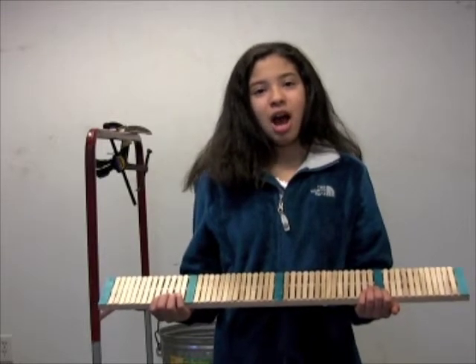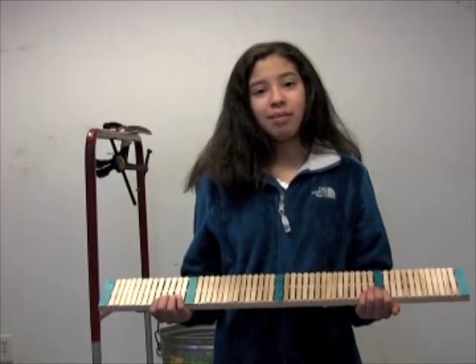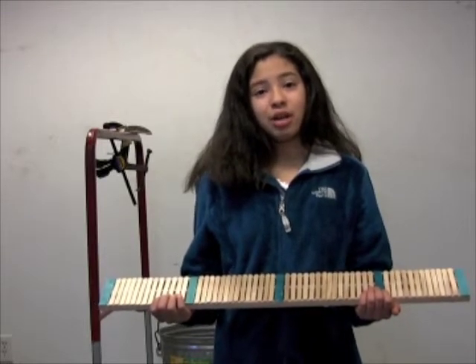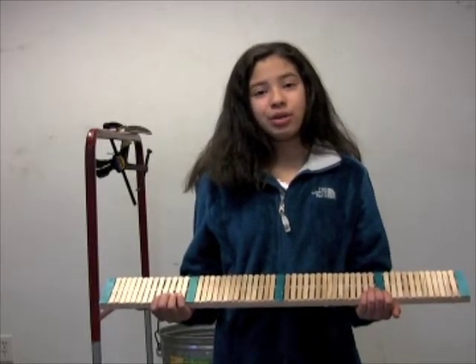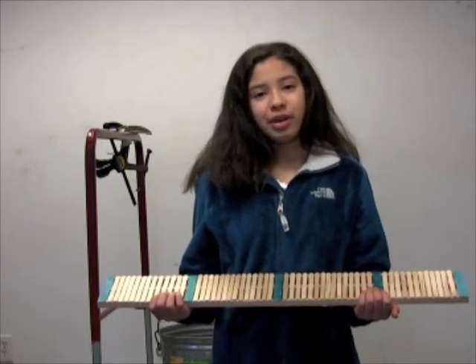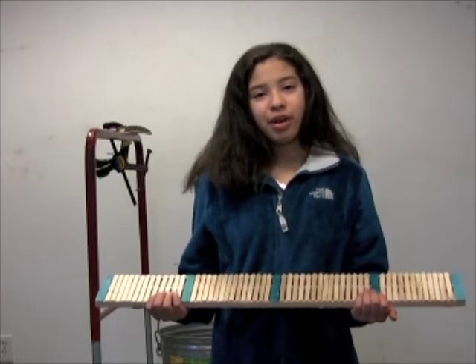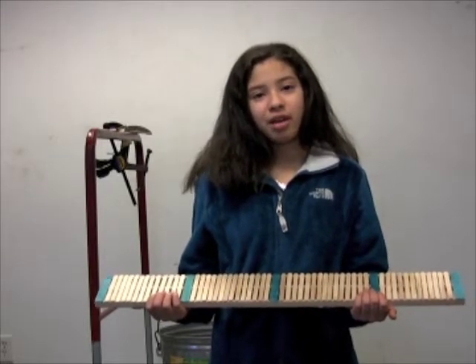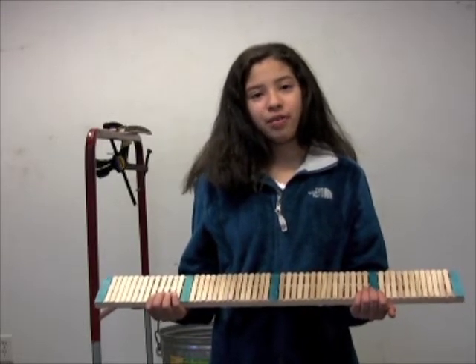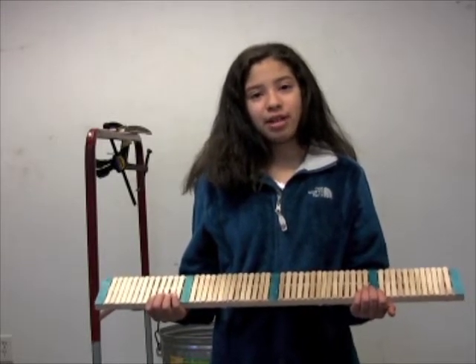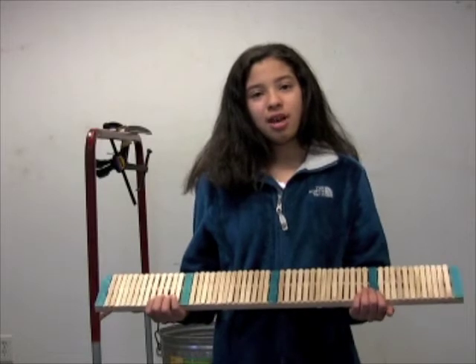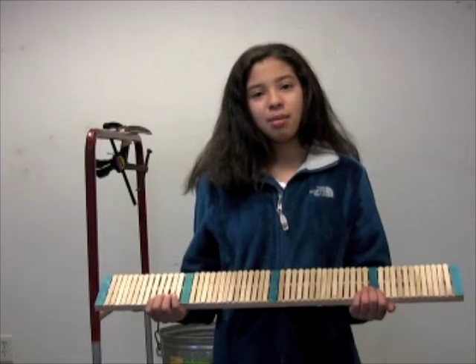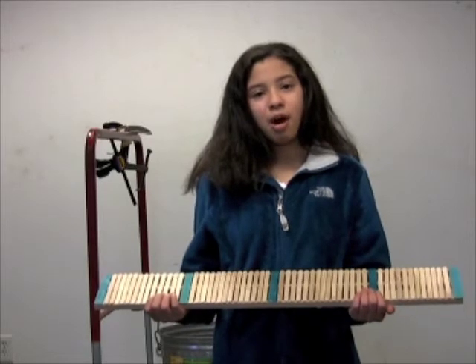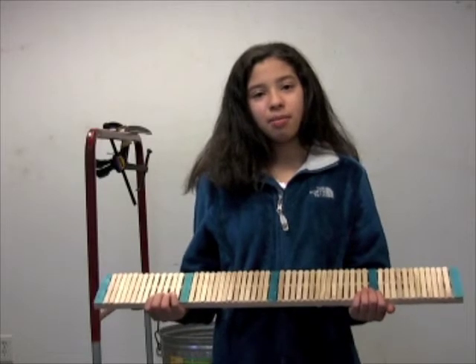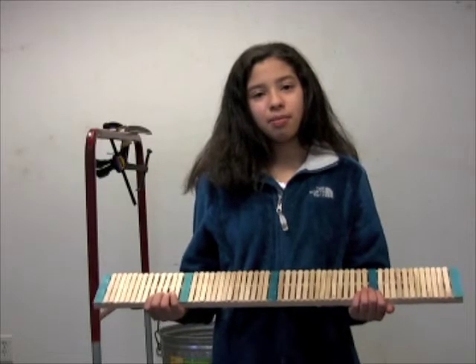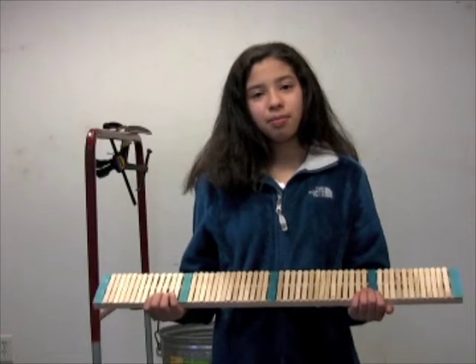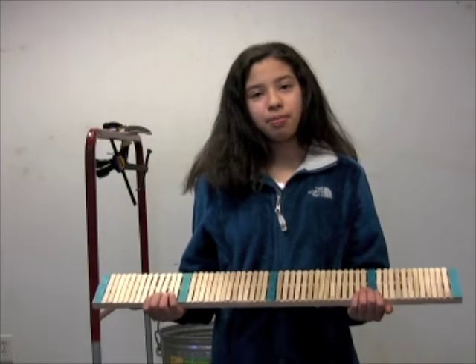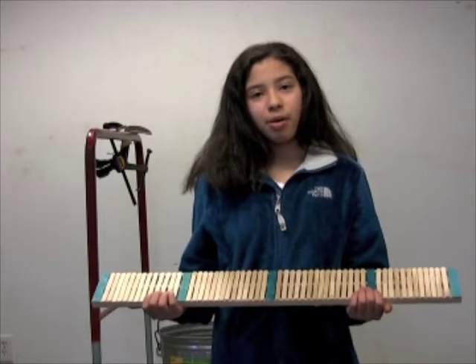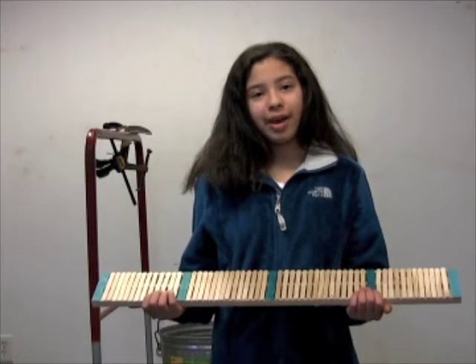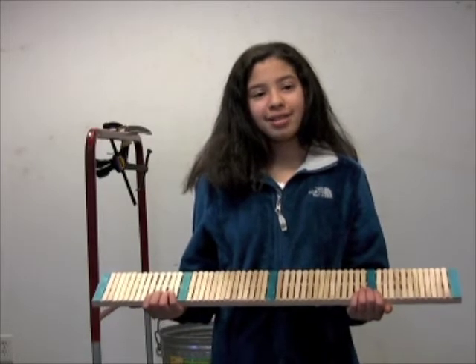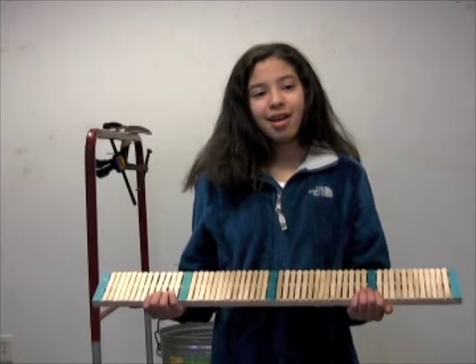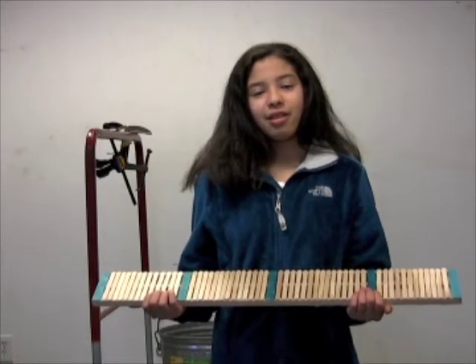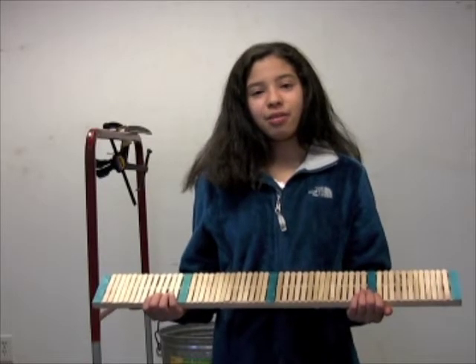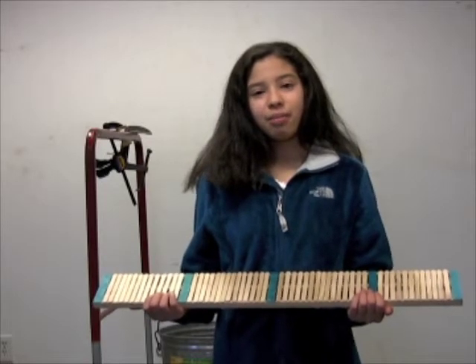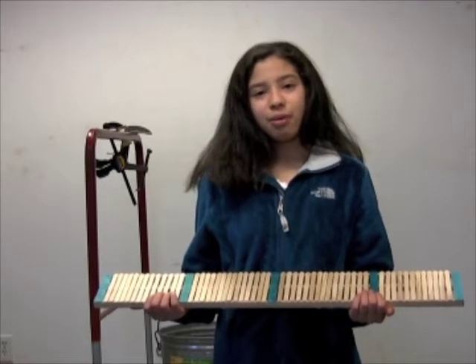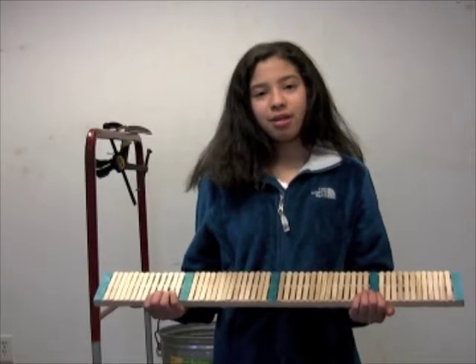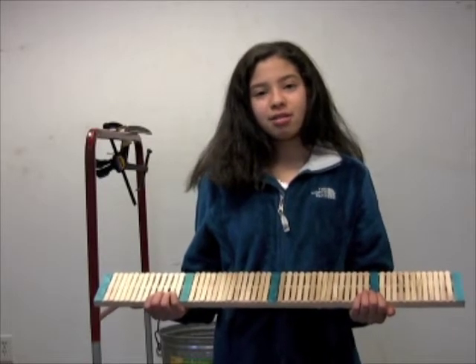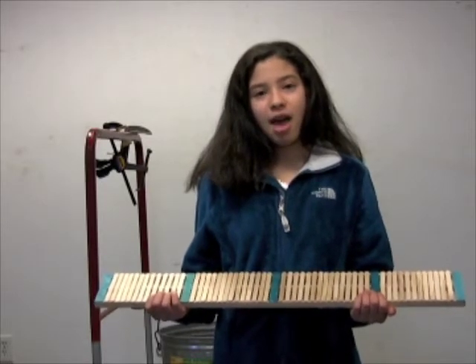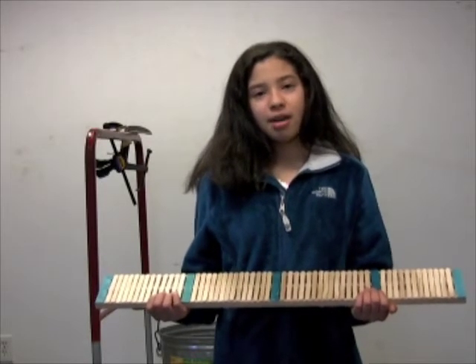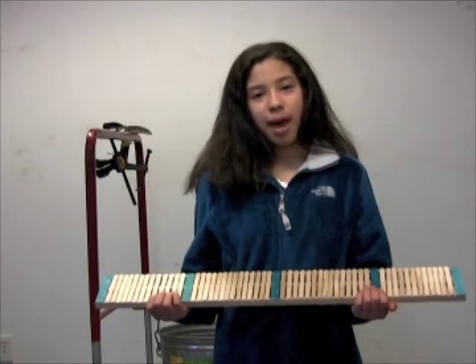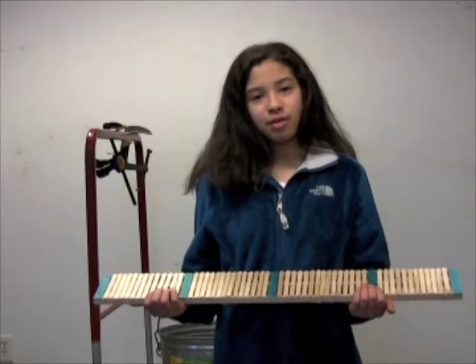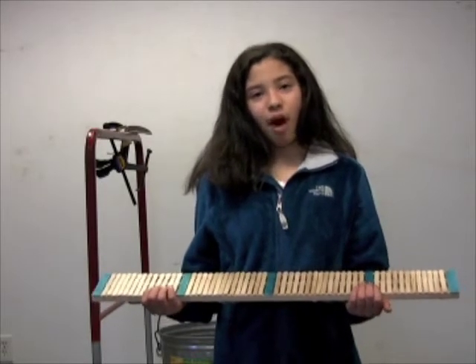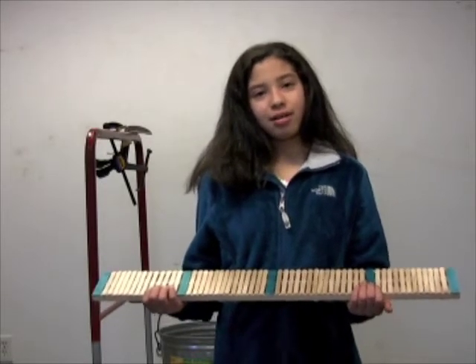I'm going to use three different kinds of weights: the barbell weights, the bricks, and bags of rocks.